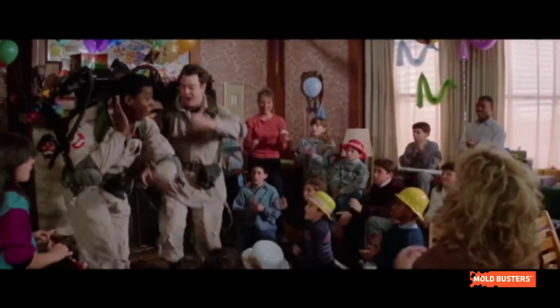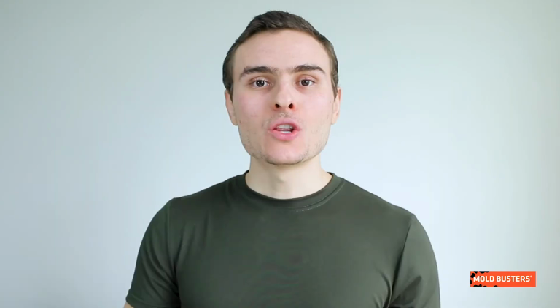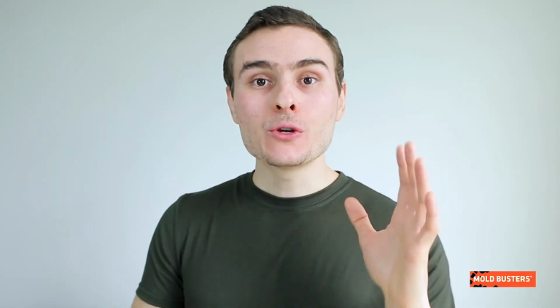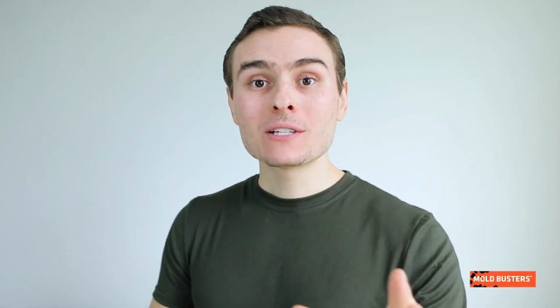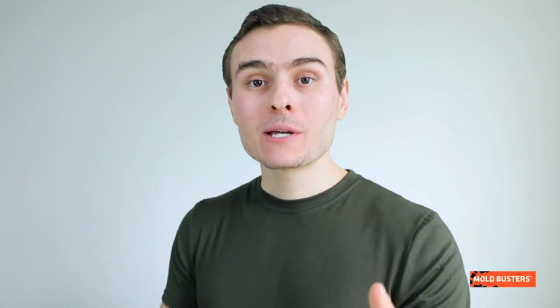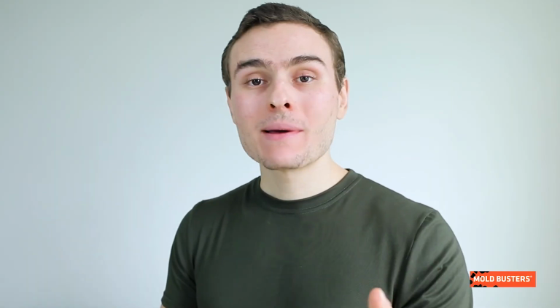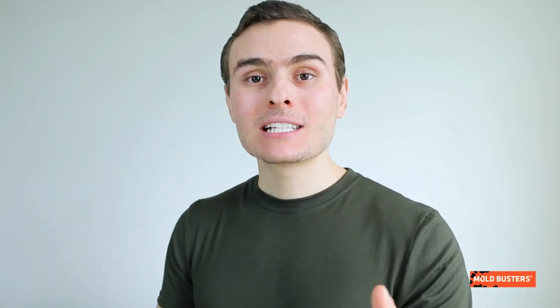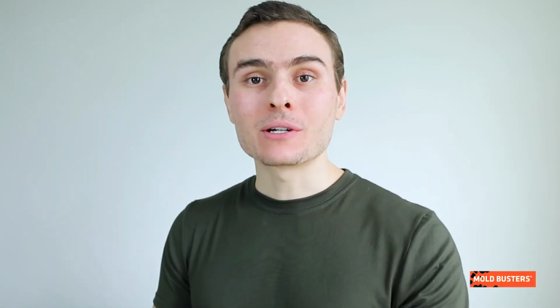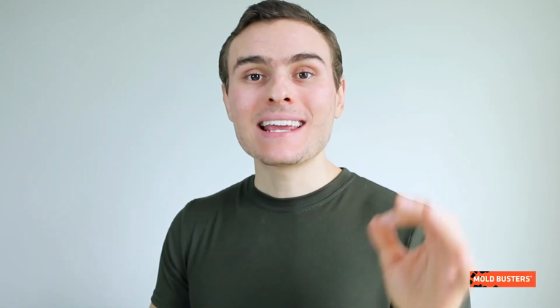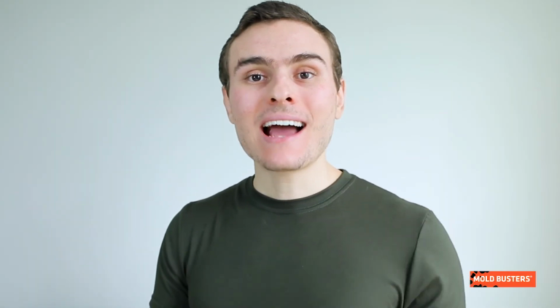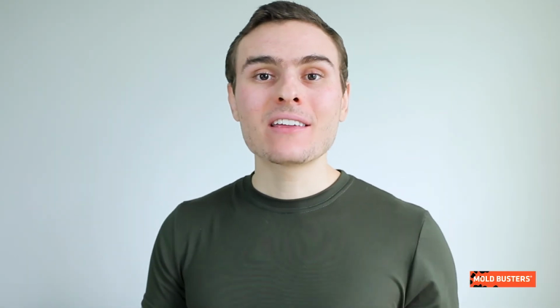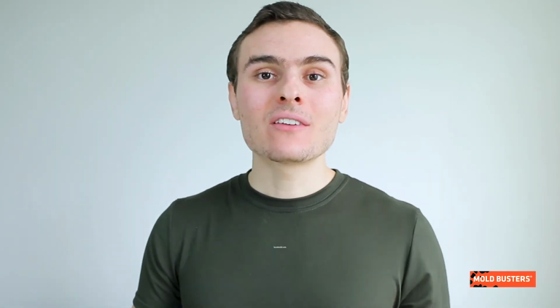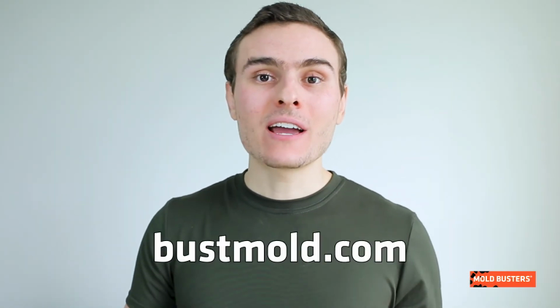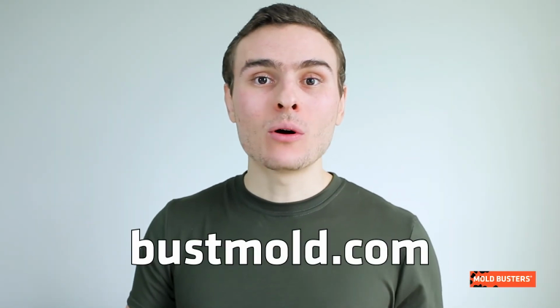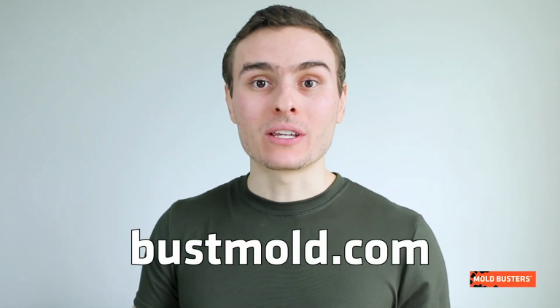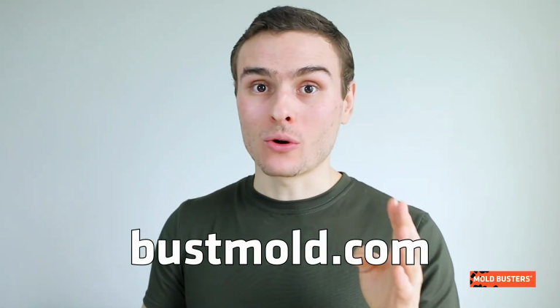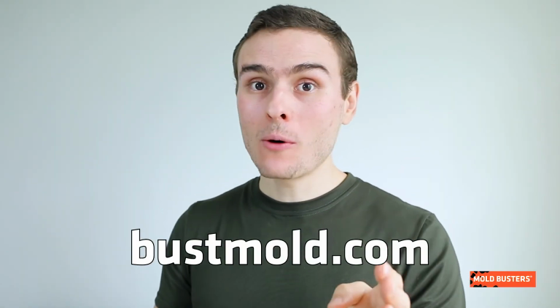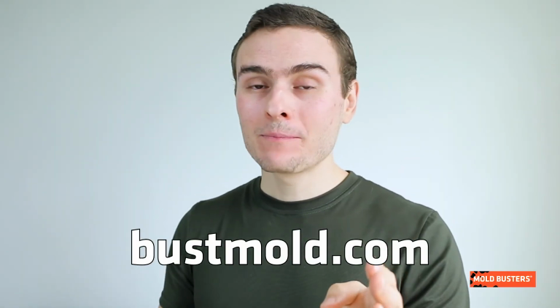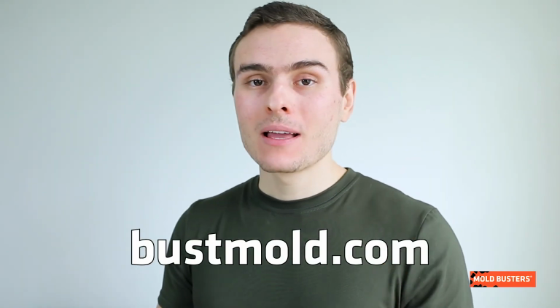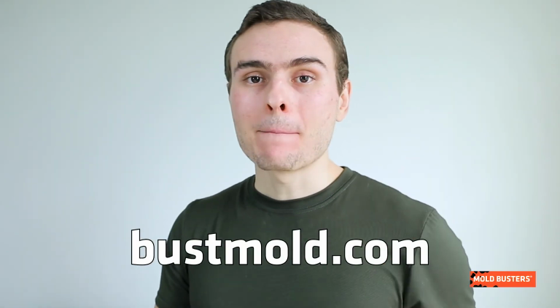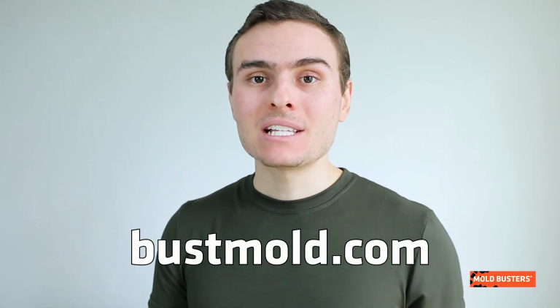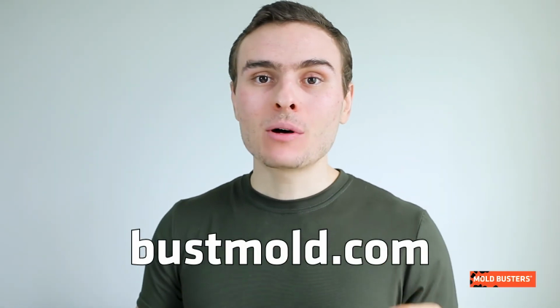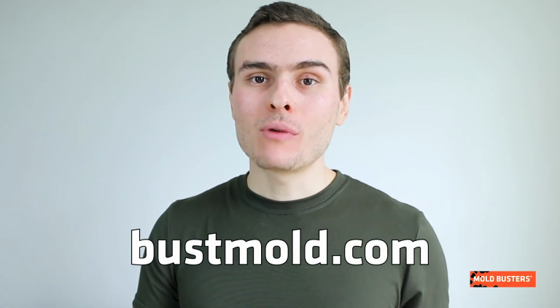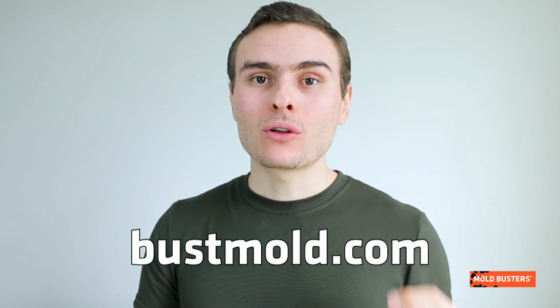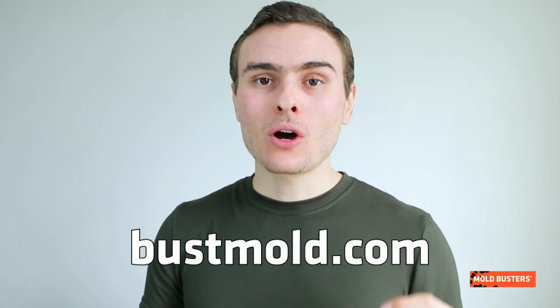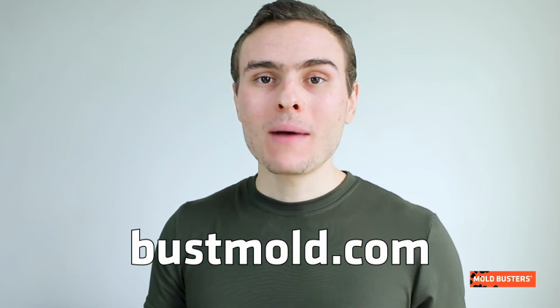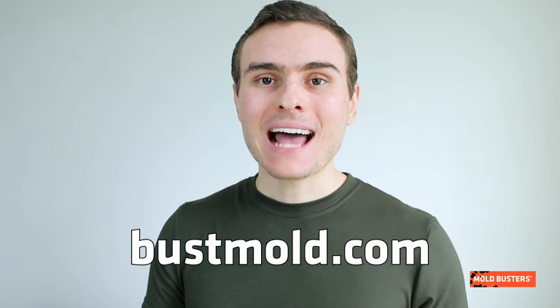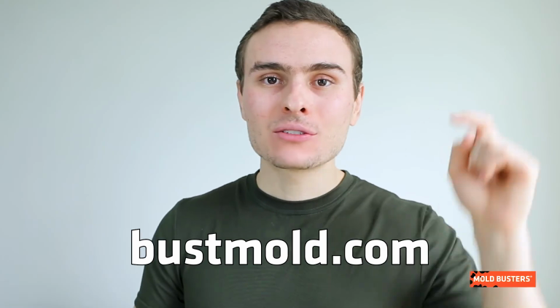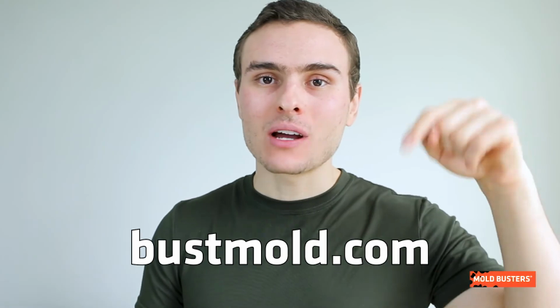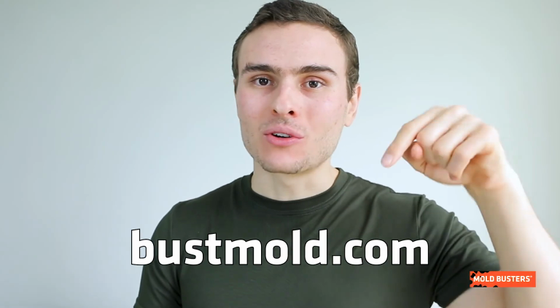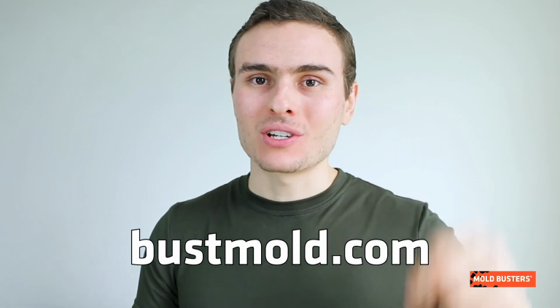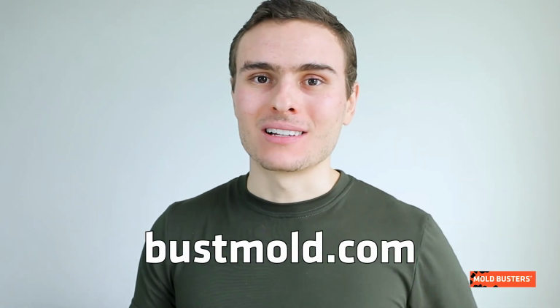Do you want to become an expert in identifying mold in your home? Visit bossmold.com and subscribe to our channel.